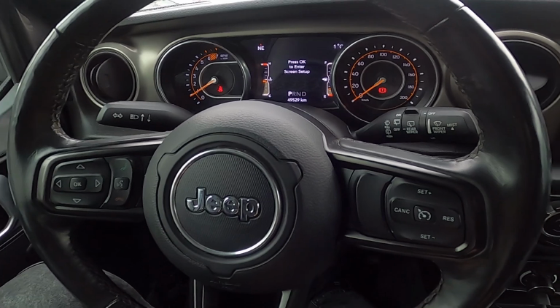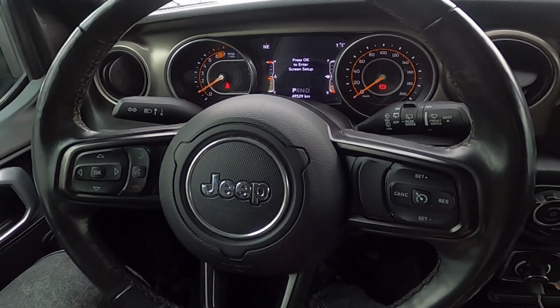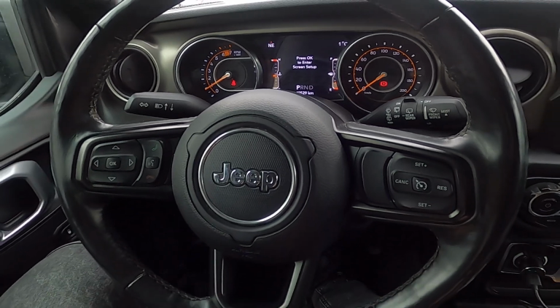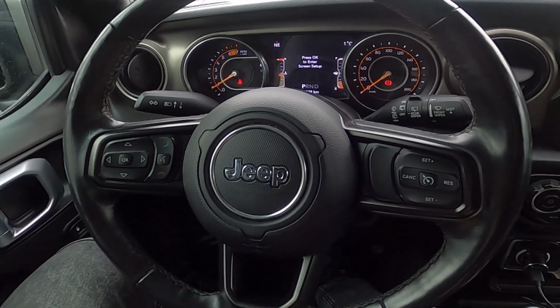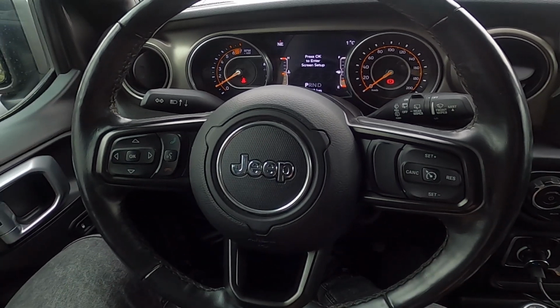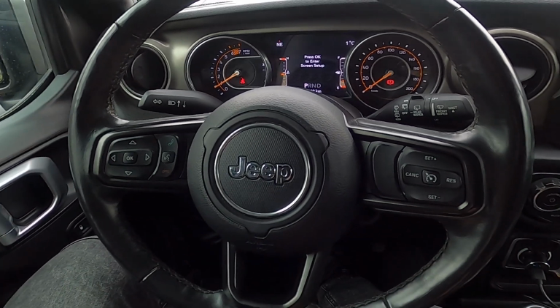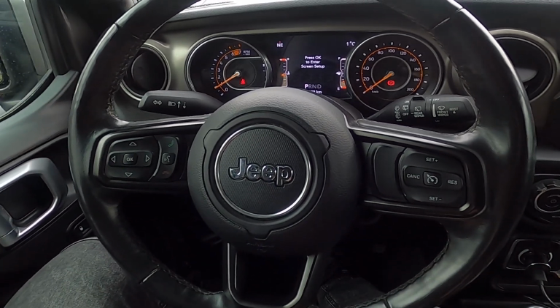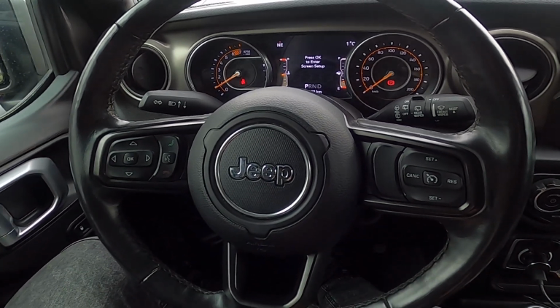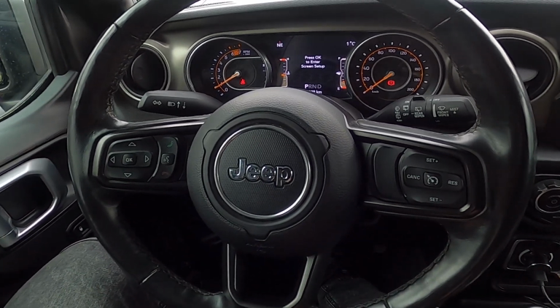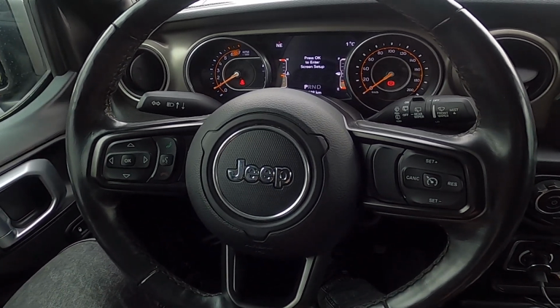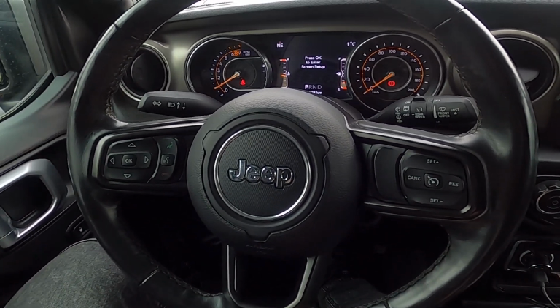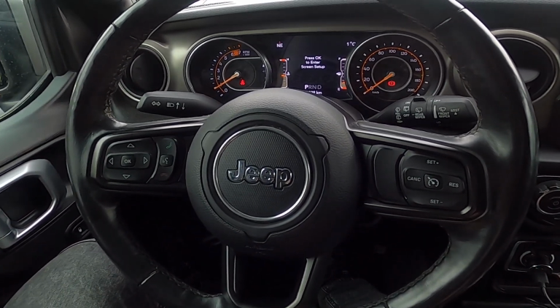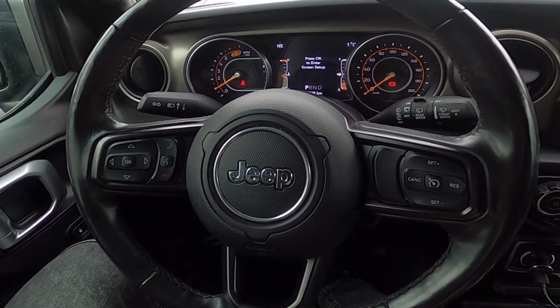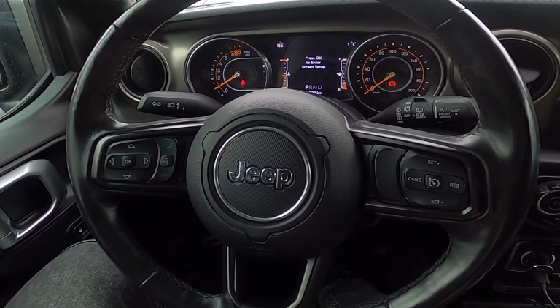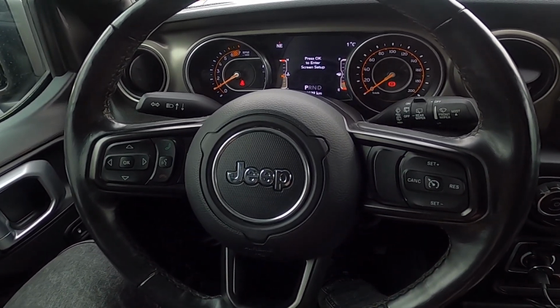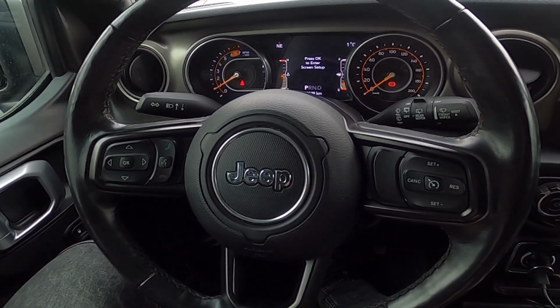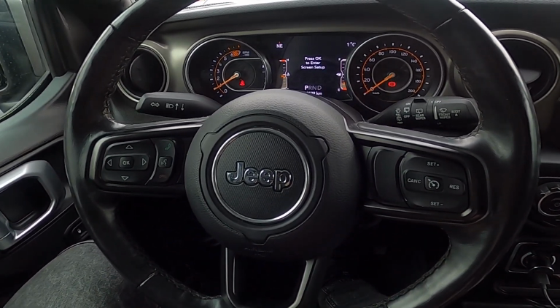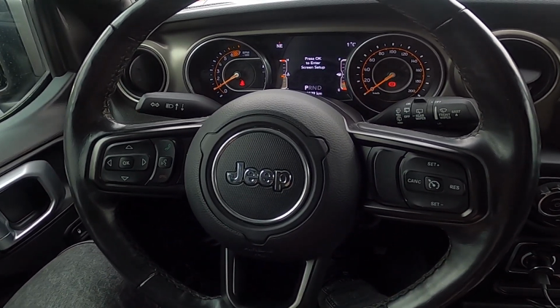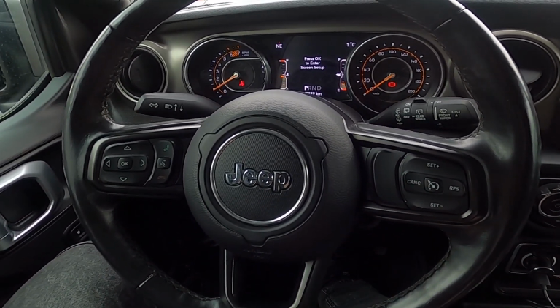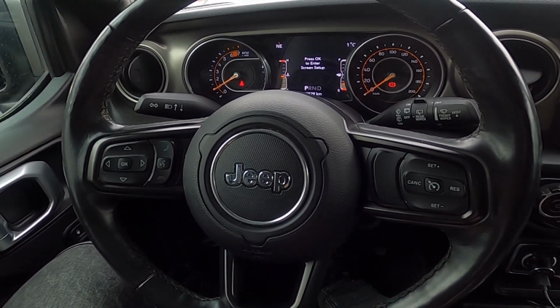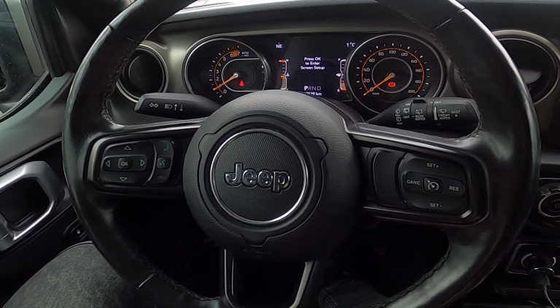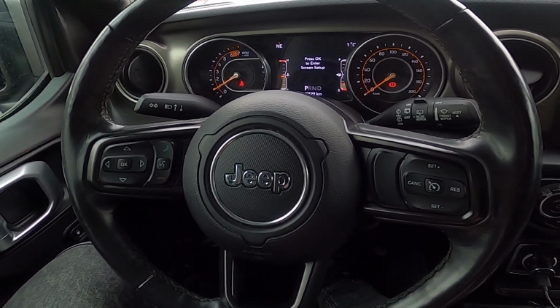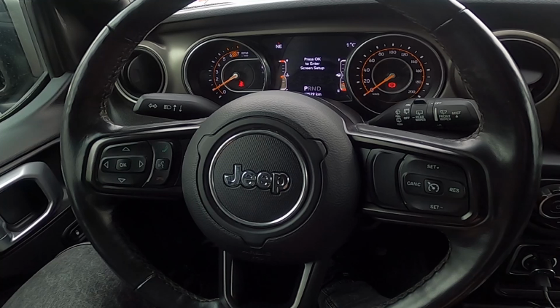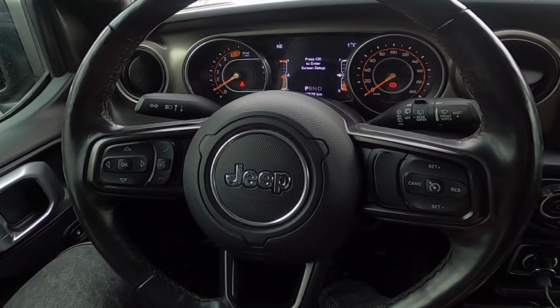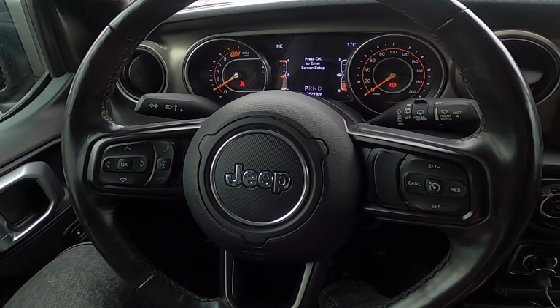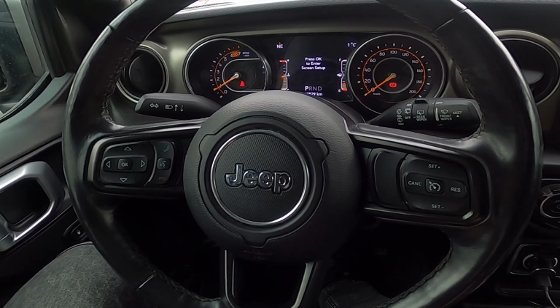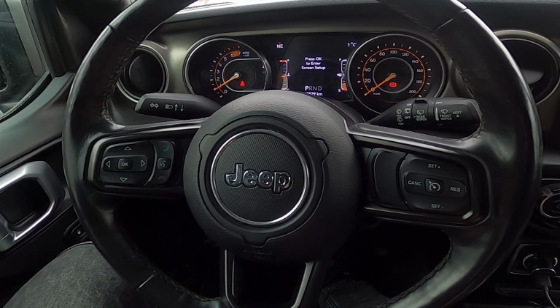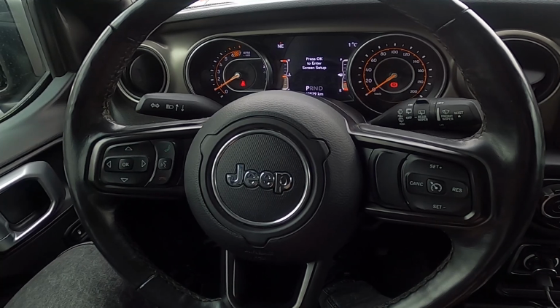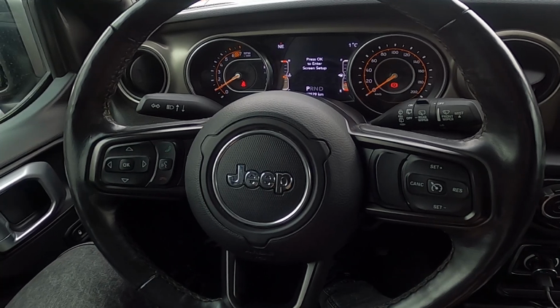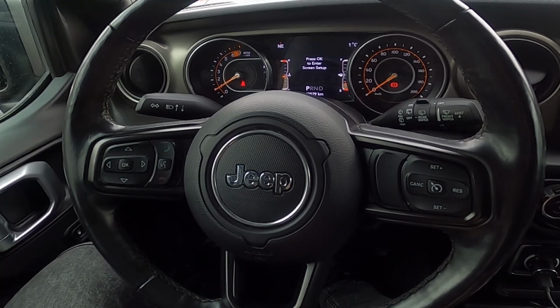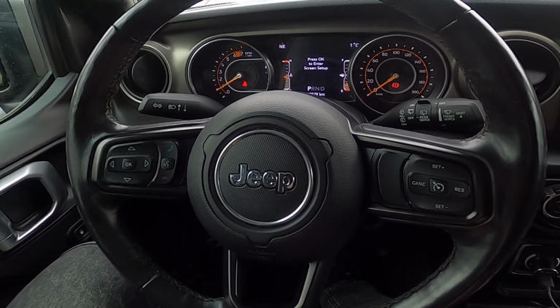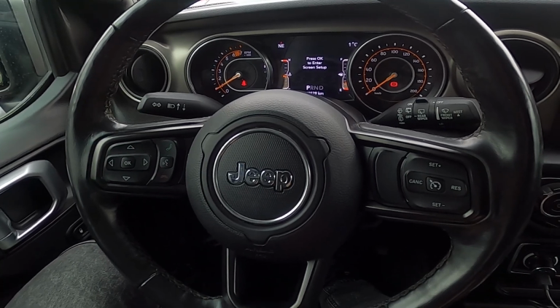Hello, today I'm in a Jeep Wrangler. In this video I will show you how to disable and enable traction control.